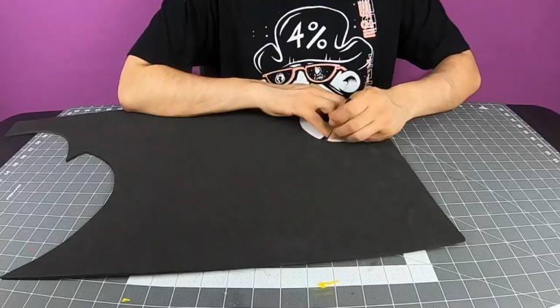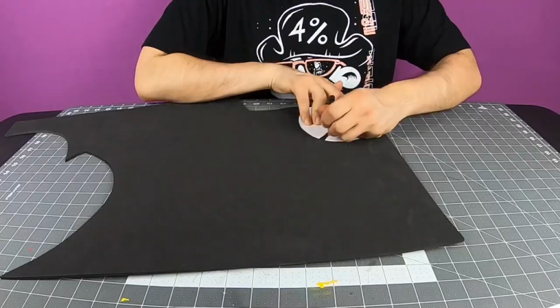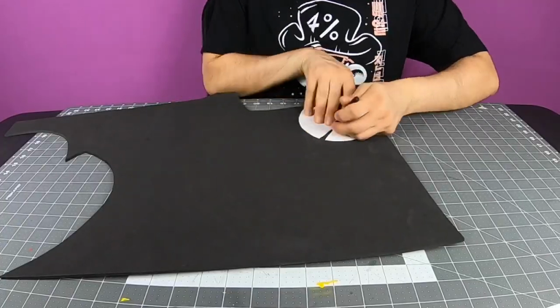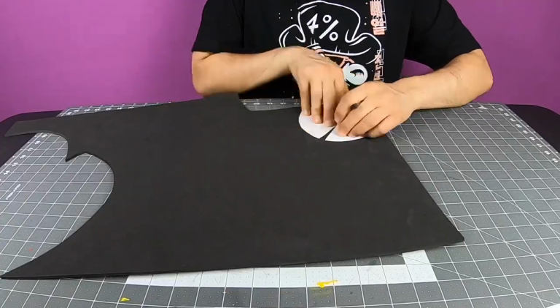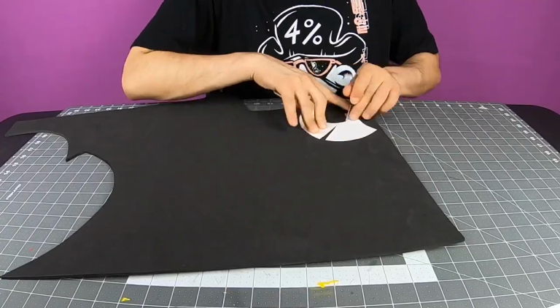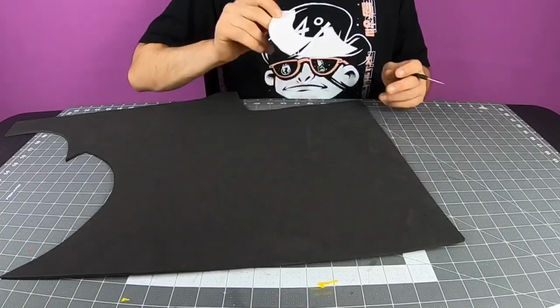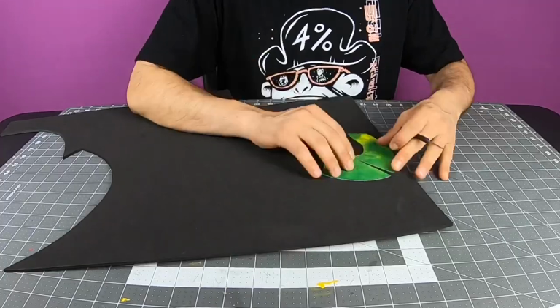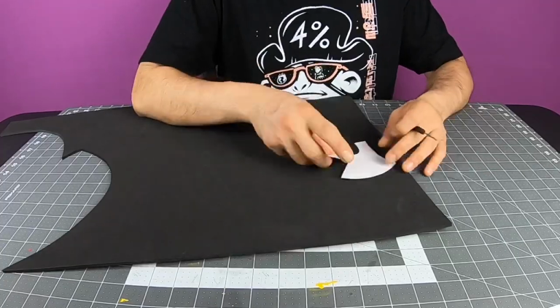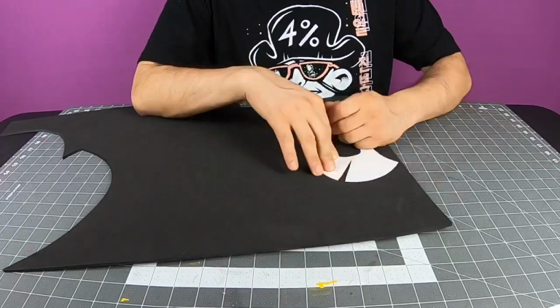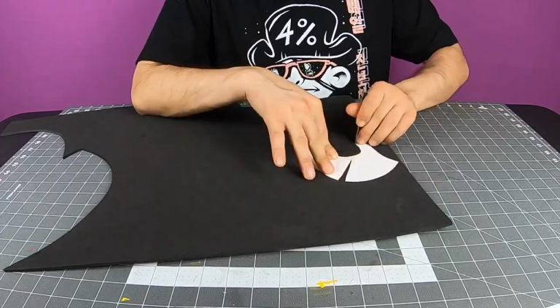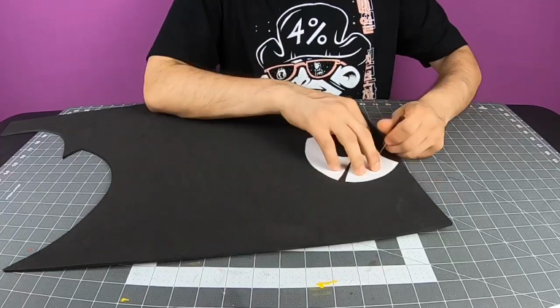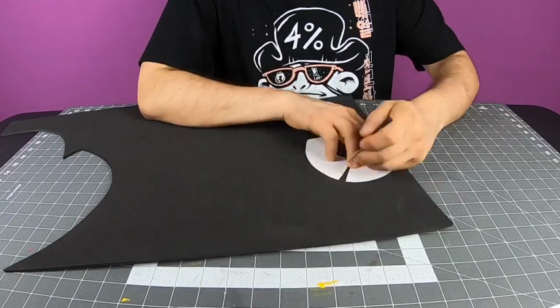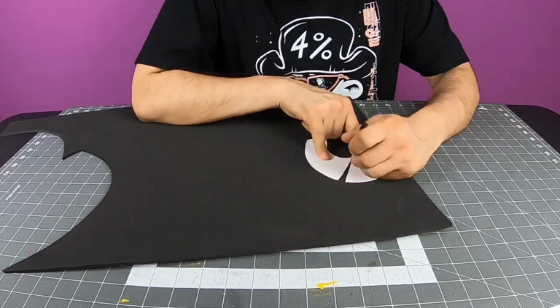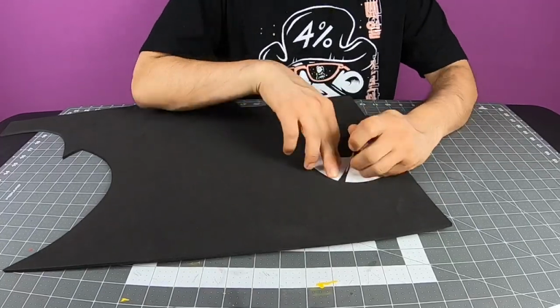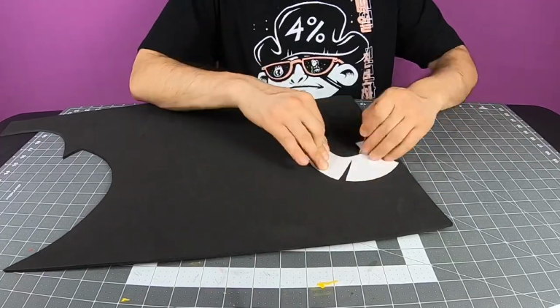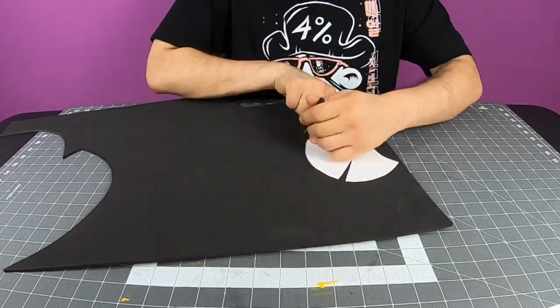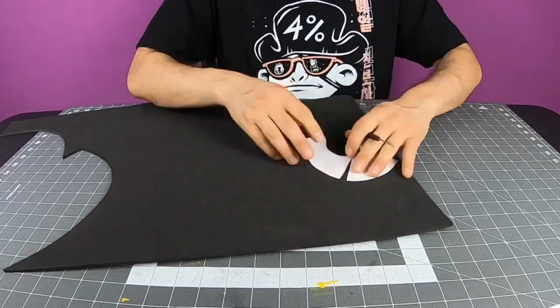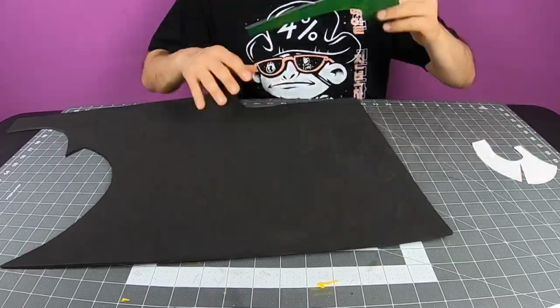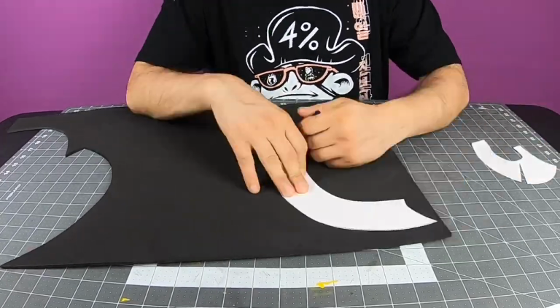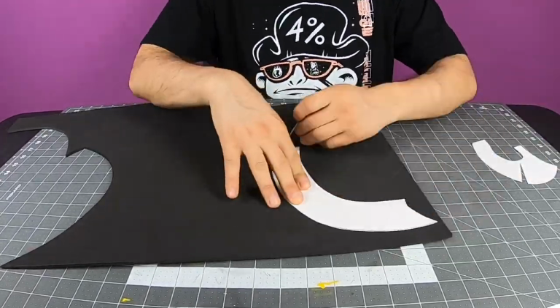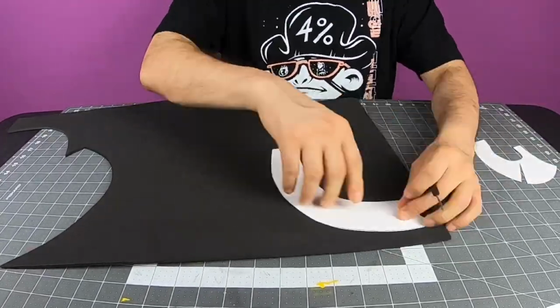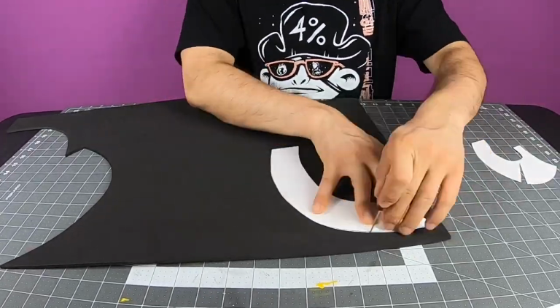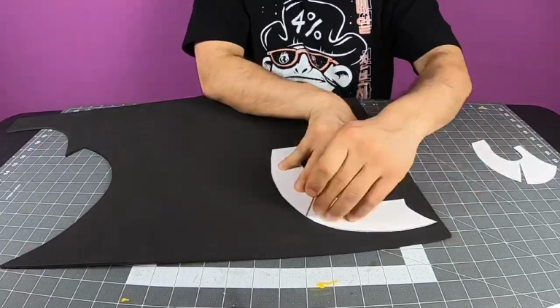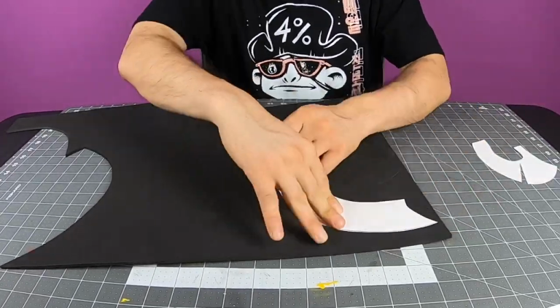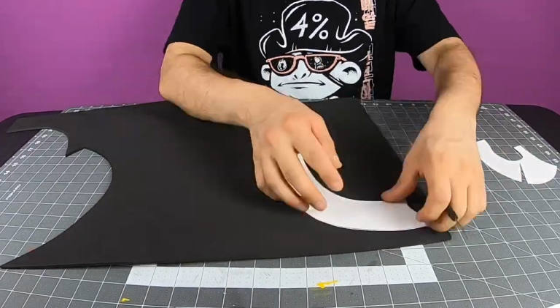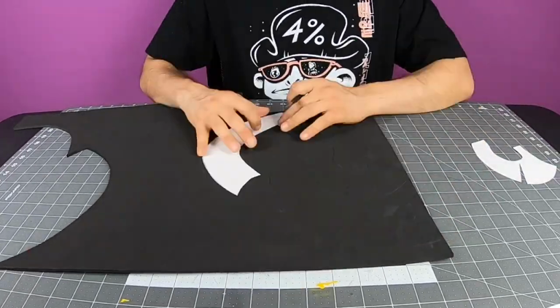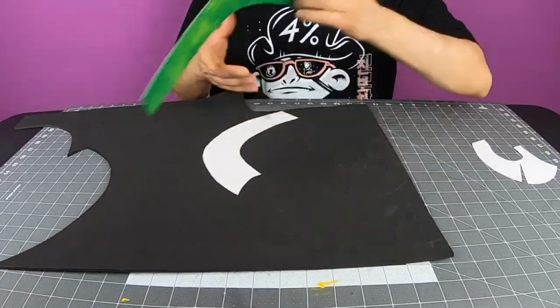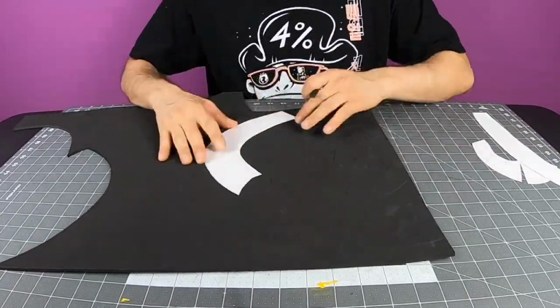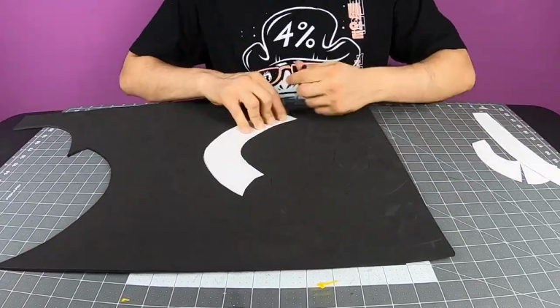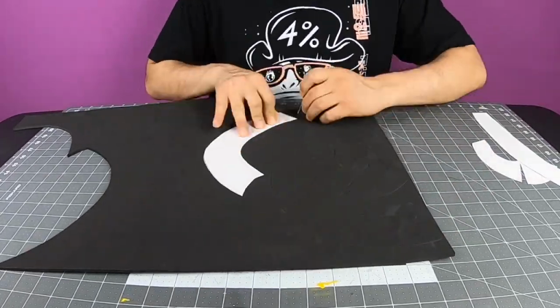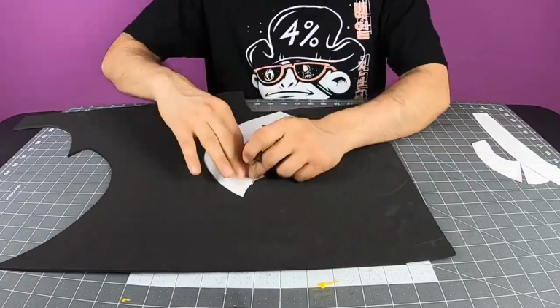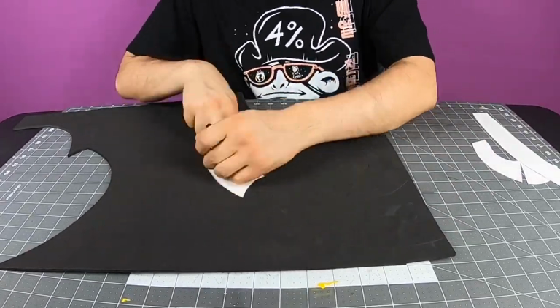Hi! For the headpiece, I'm cutting the stencils into 5mm foam.